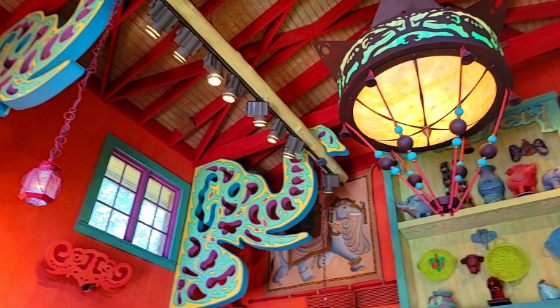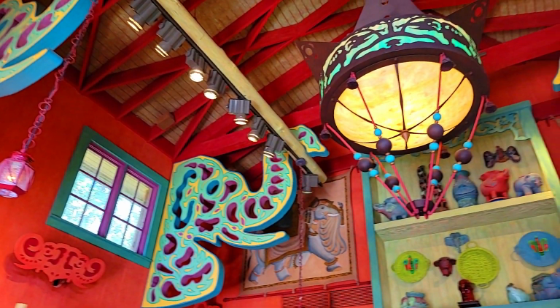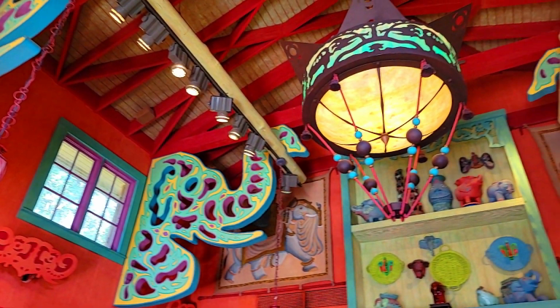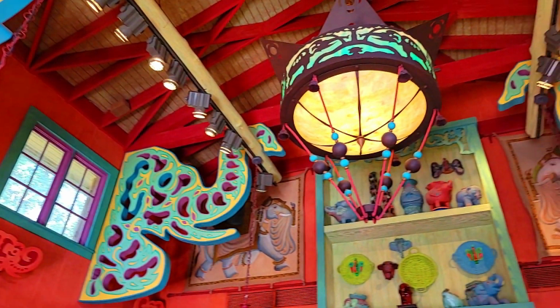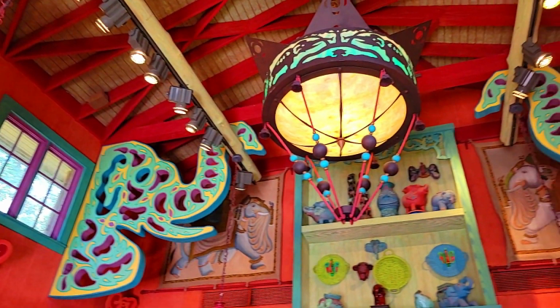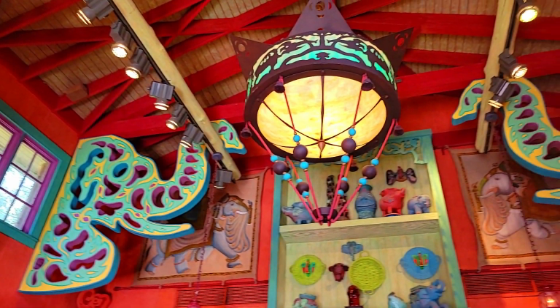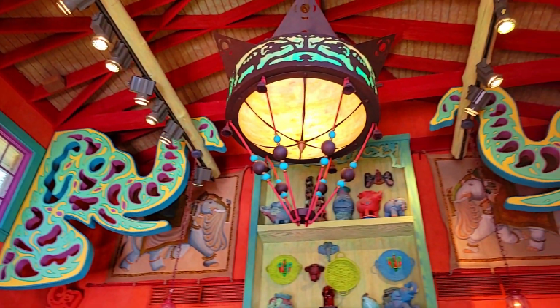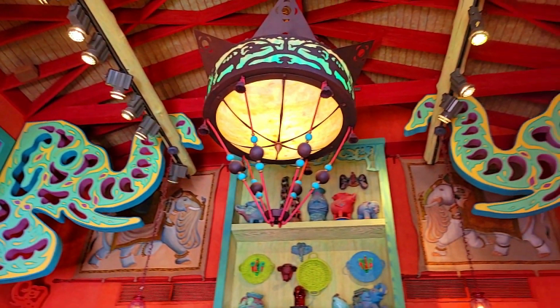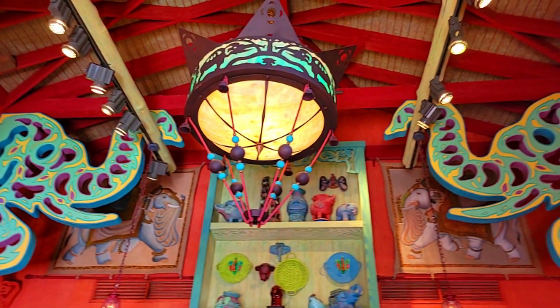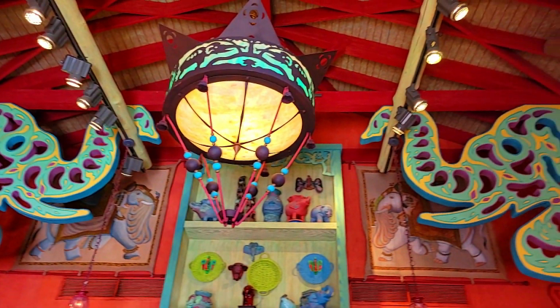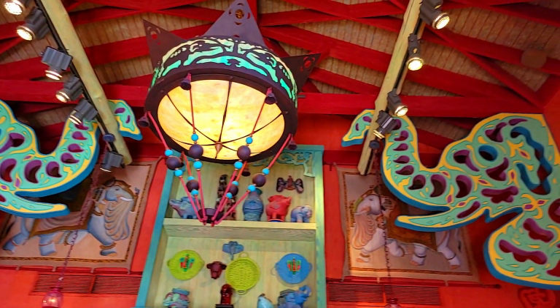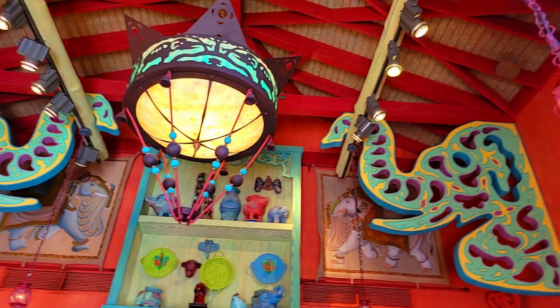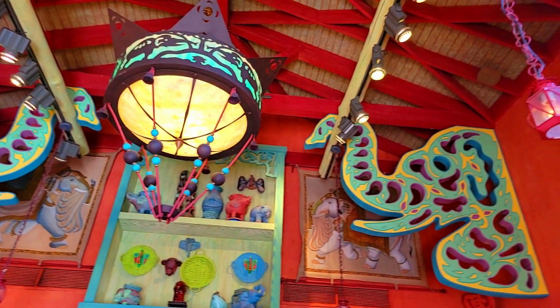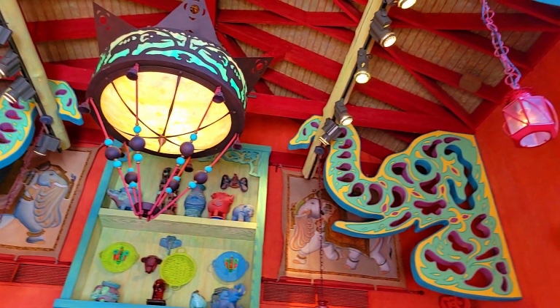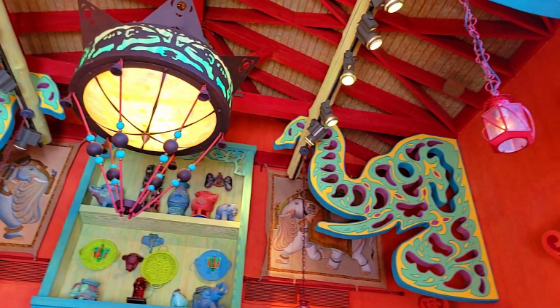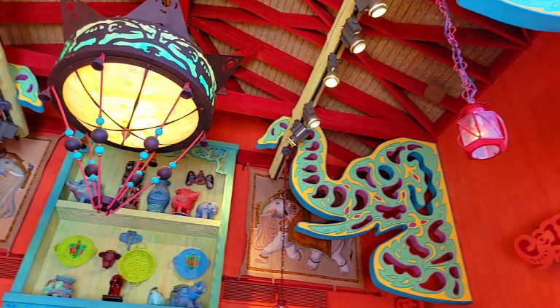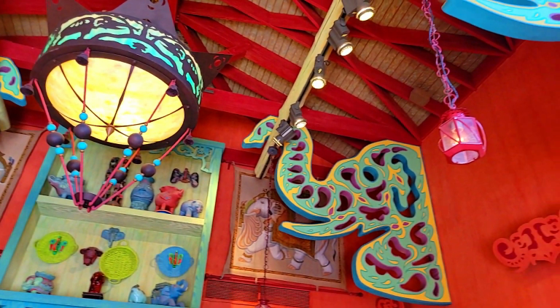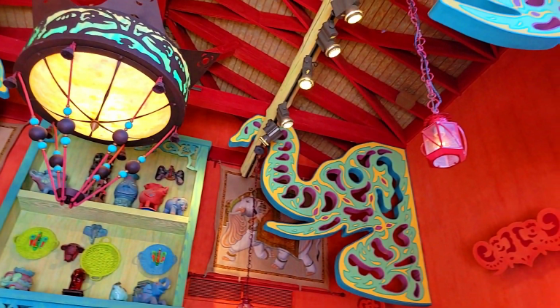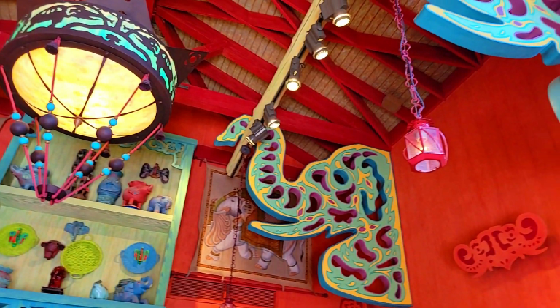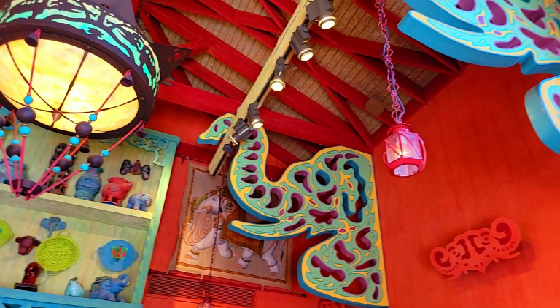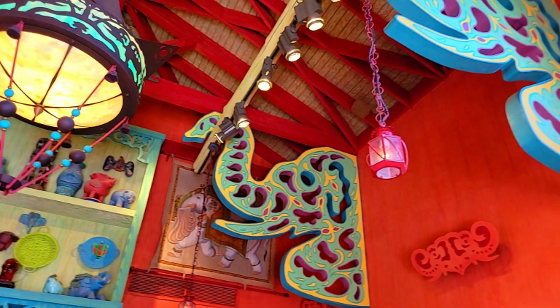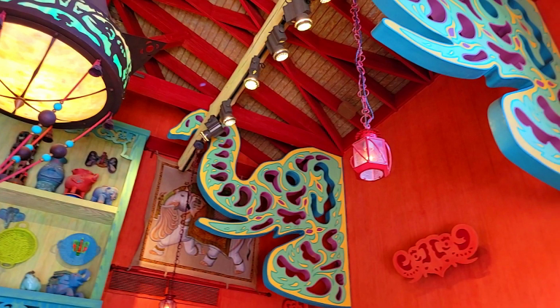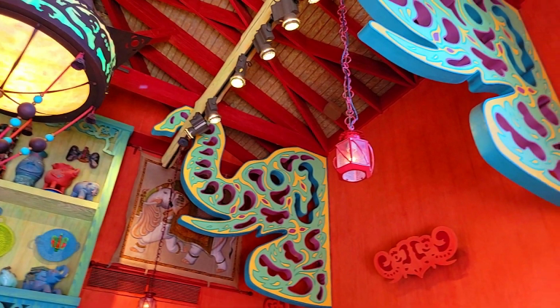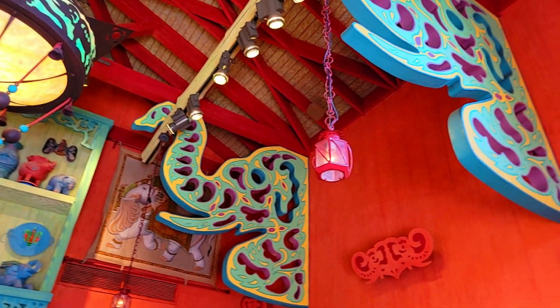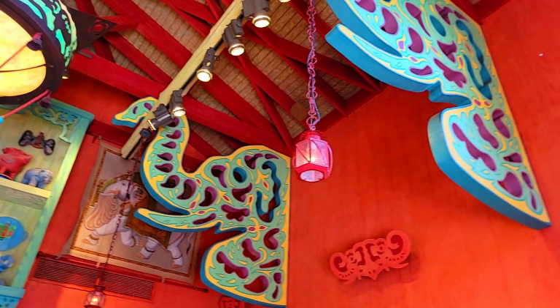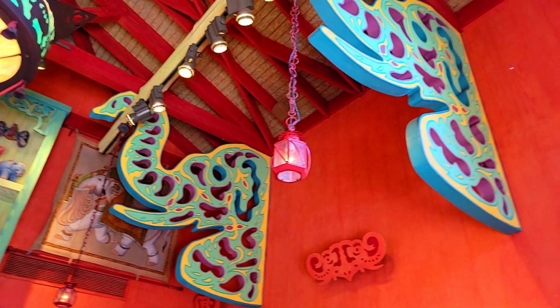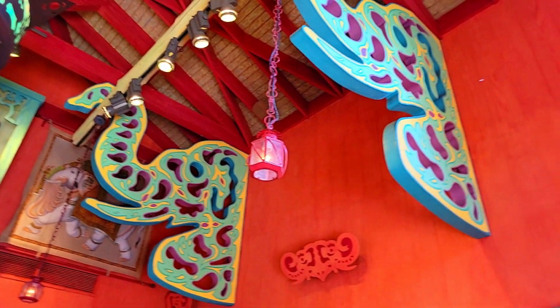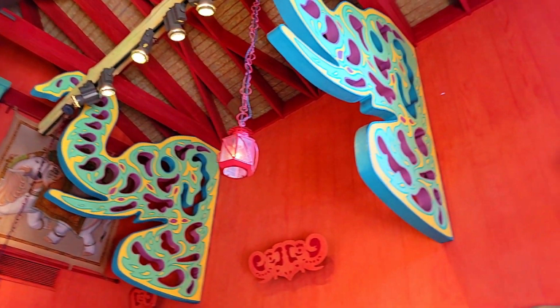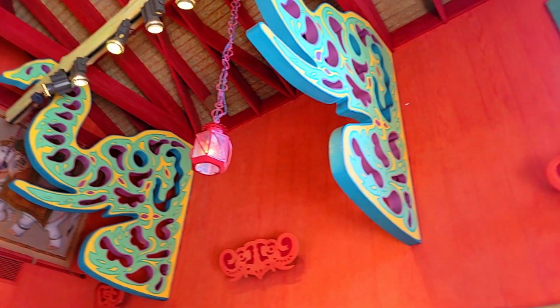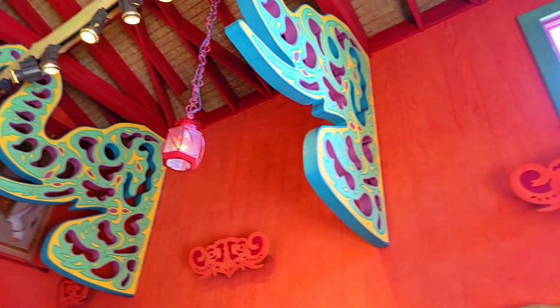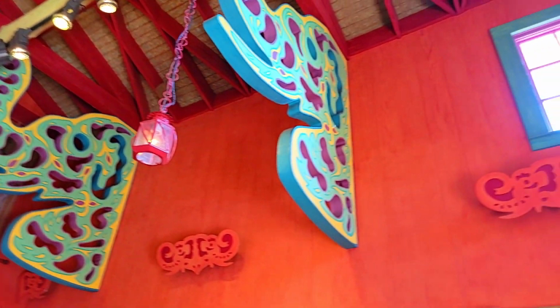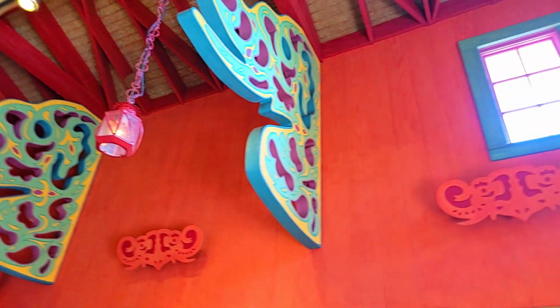Stylized elephants working to hold up the rafters are the highlights of the final rooms of Island Mercantile.